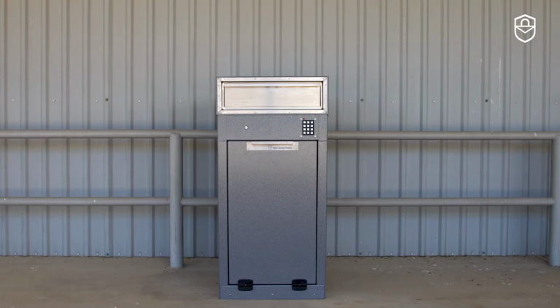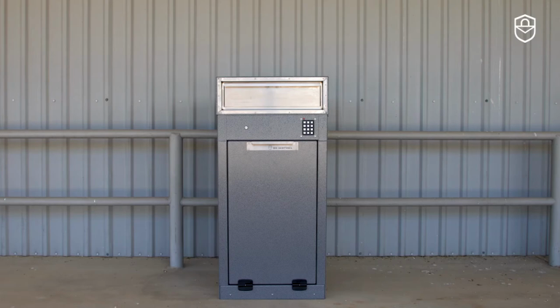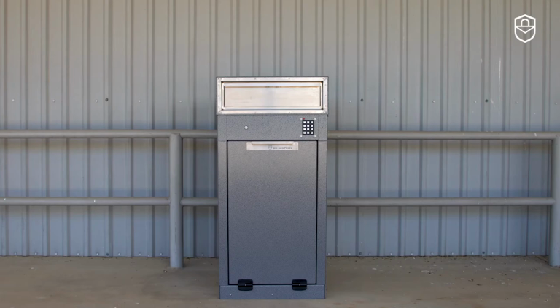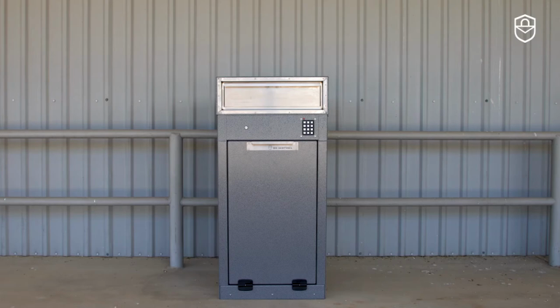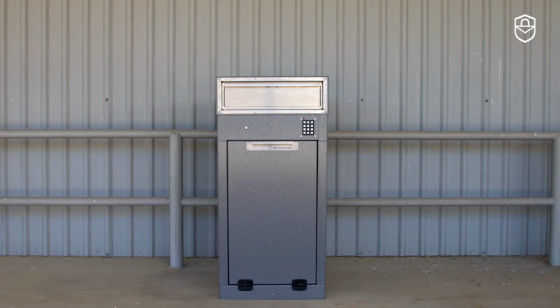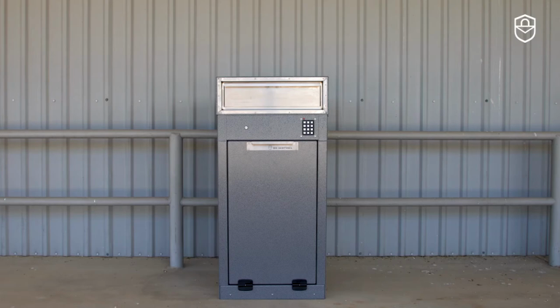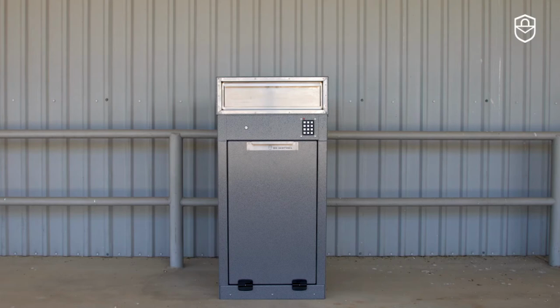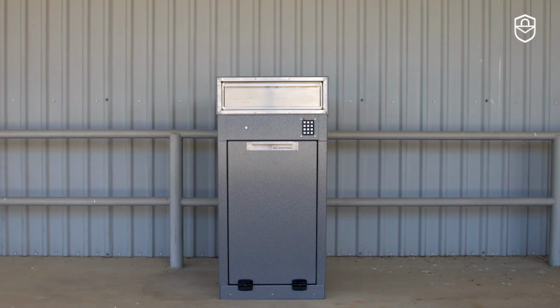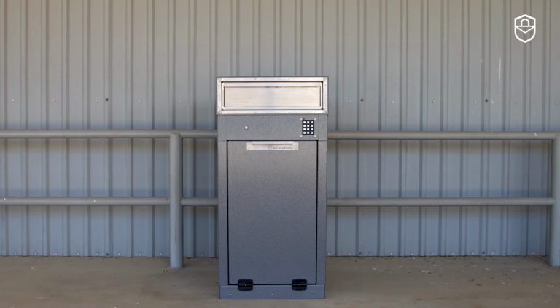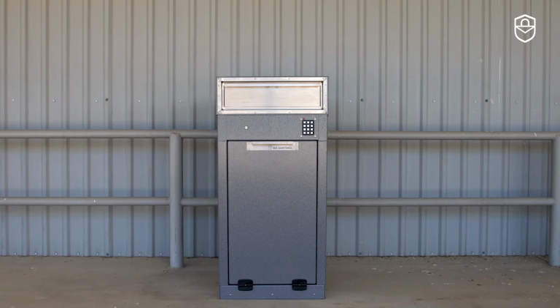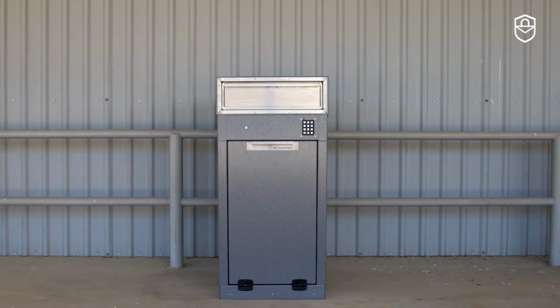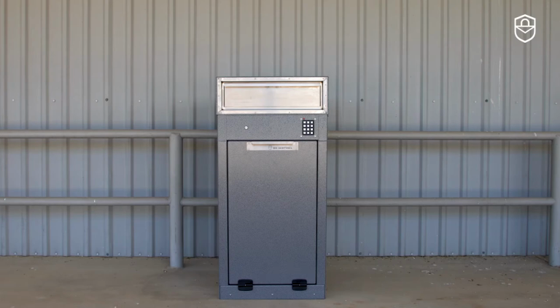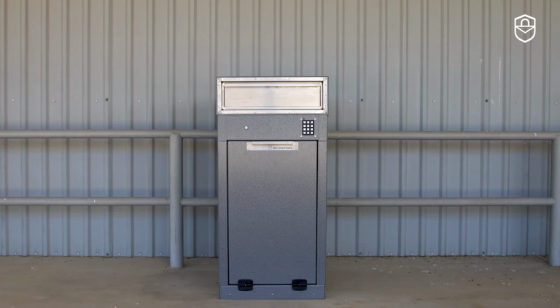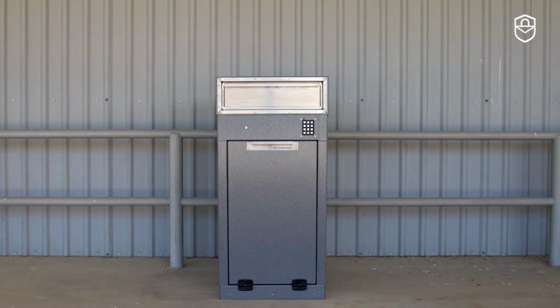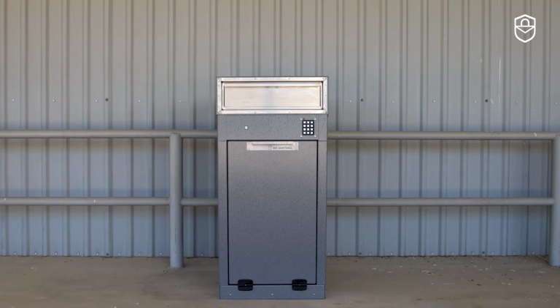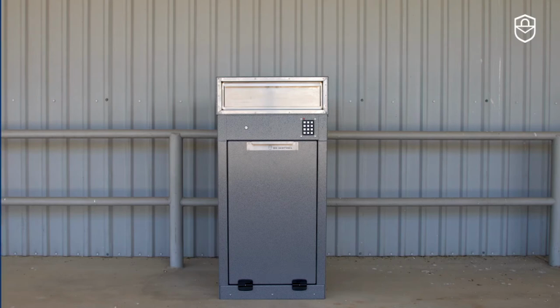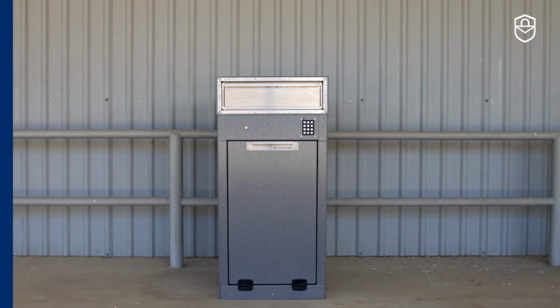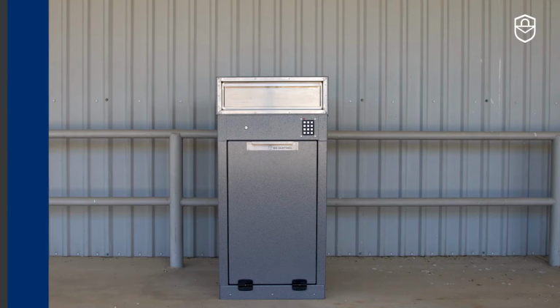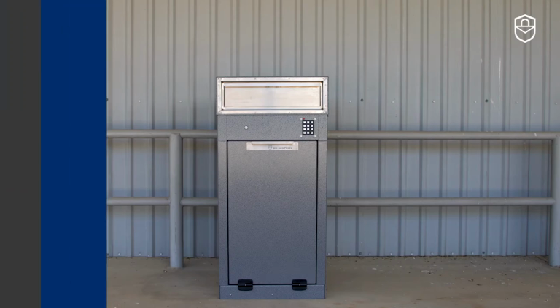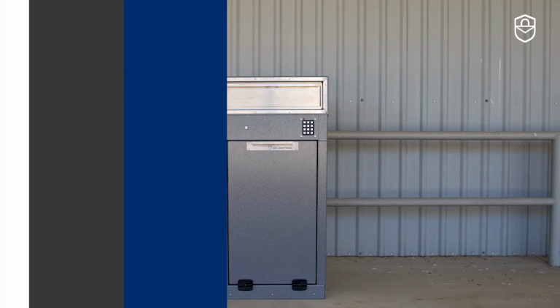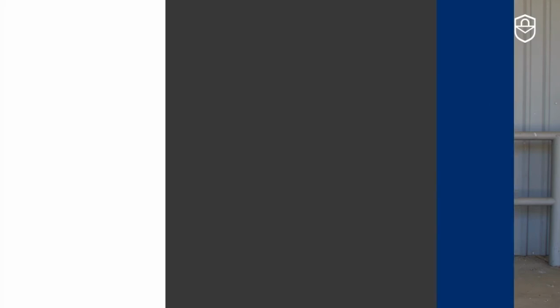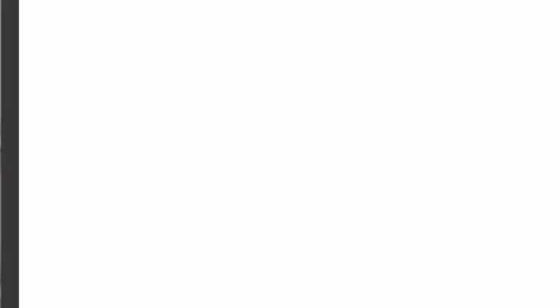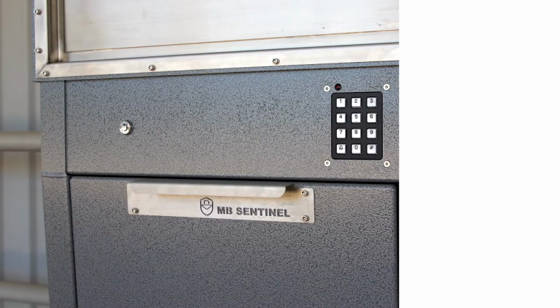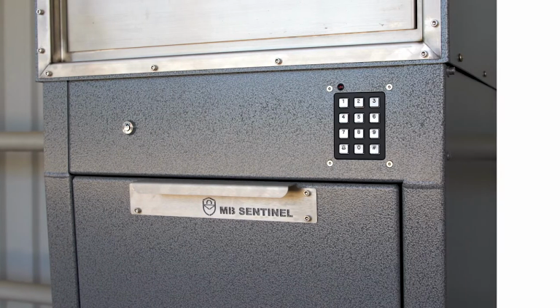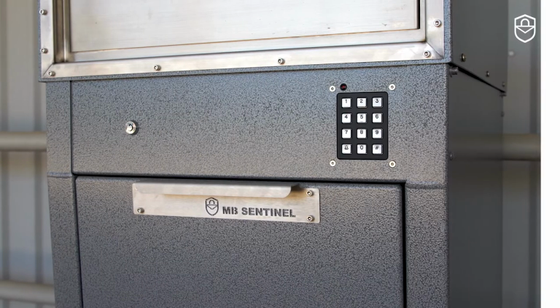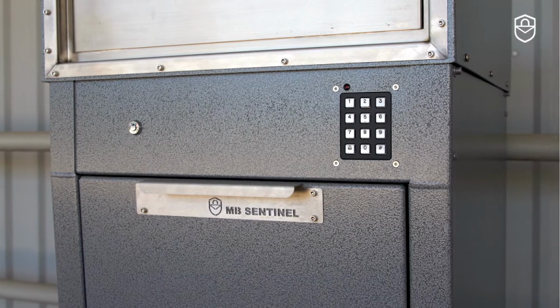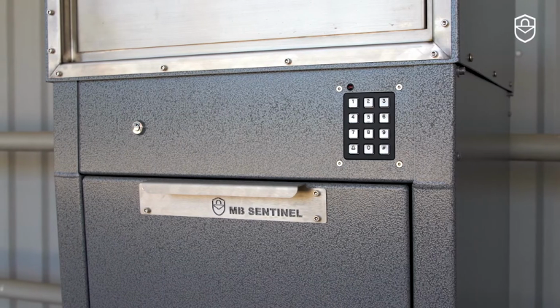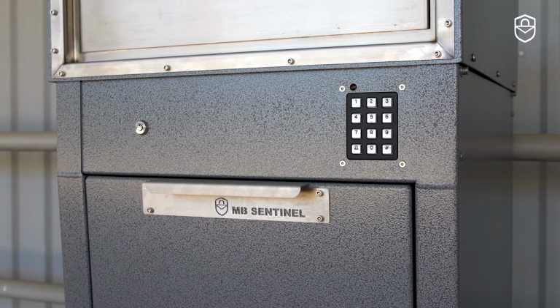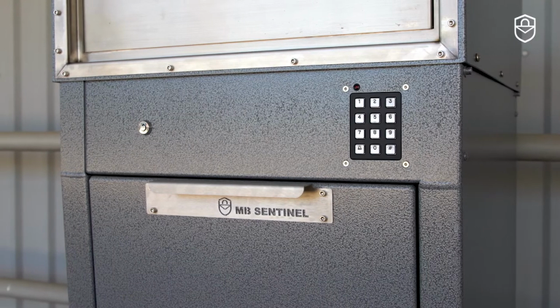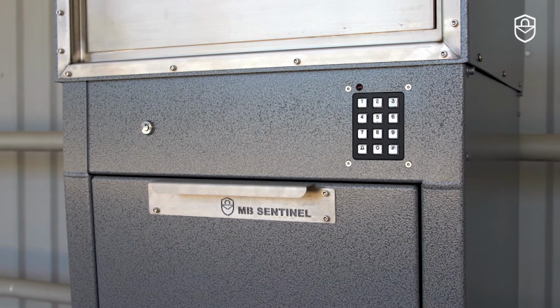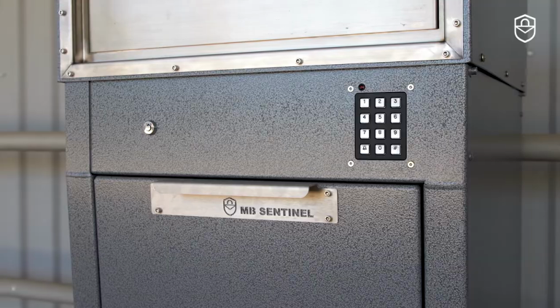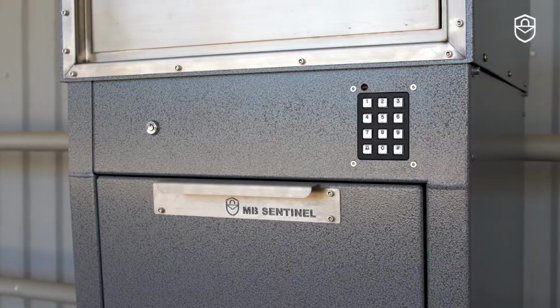Are you searching for a home delivery solution for mail and packages? Check out MB Sentinel Enterprises.